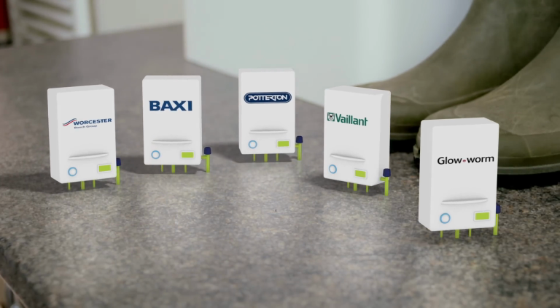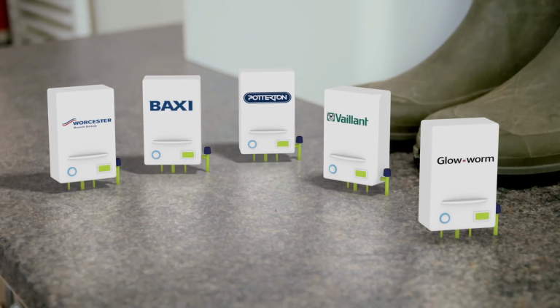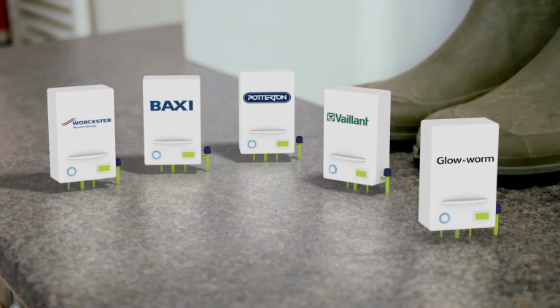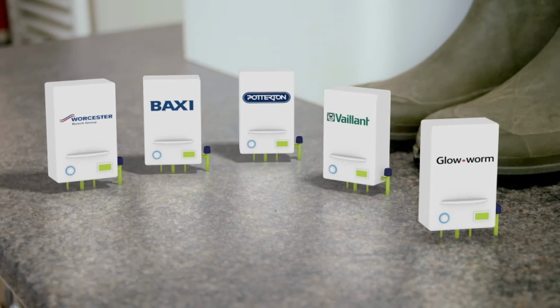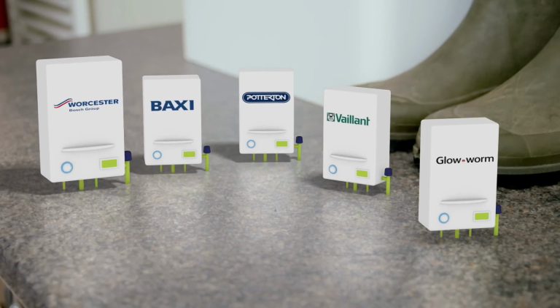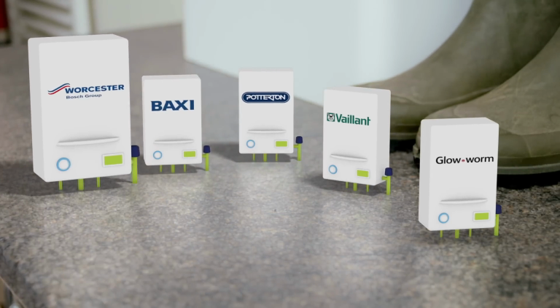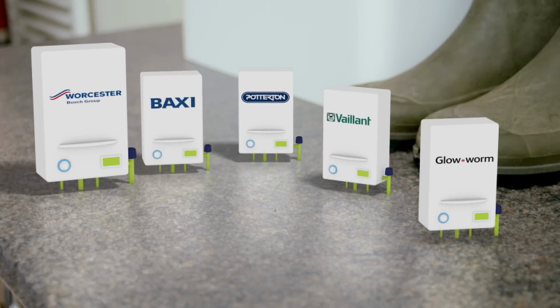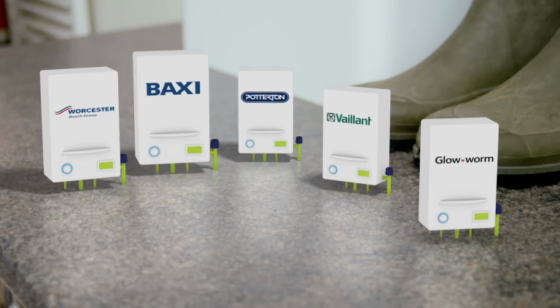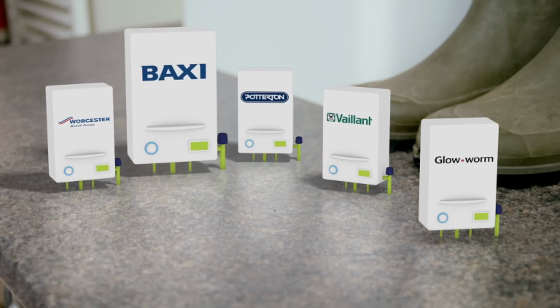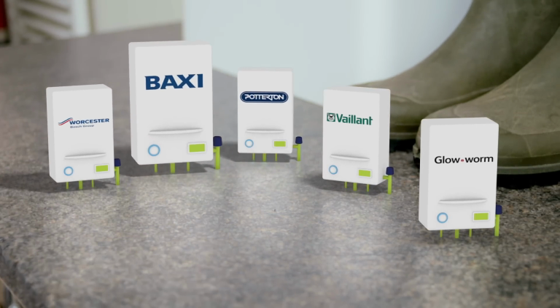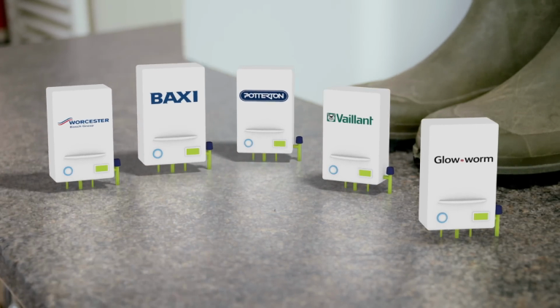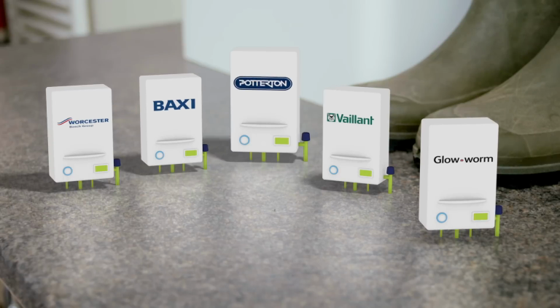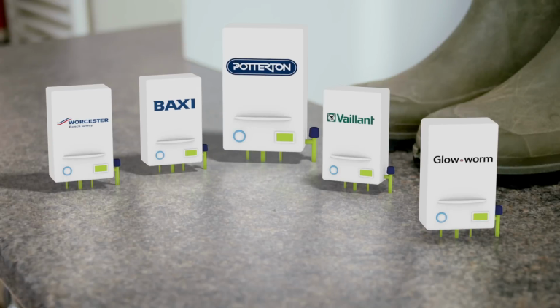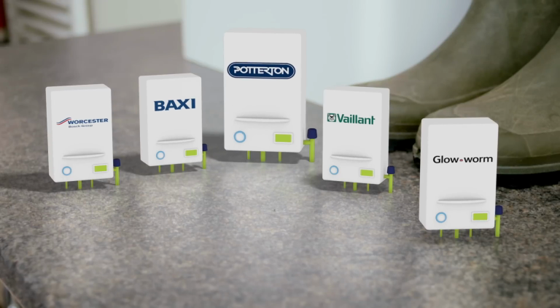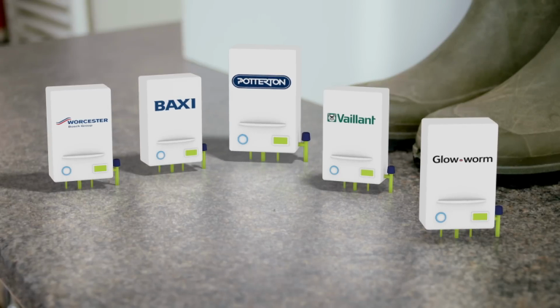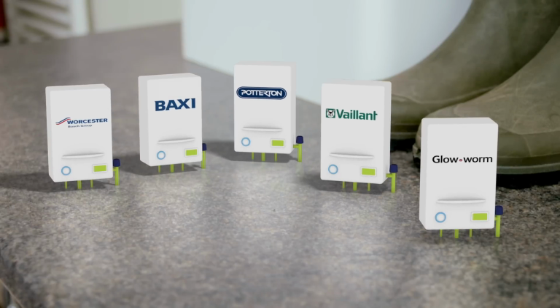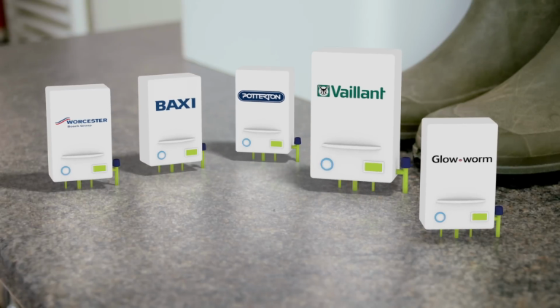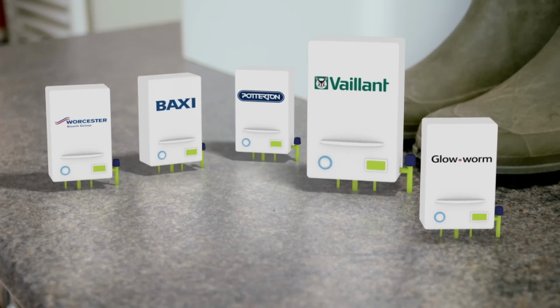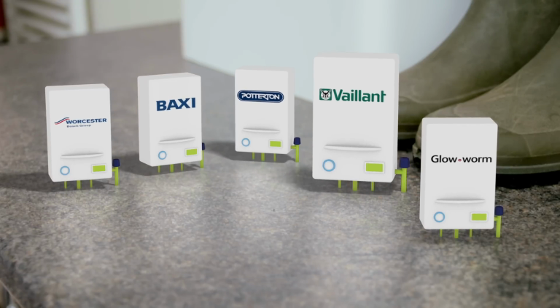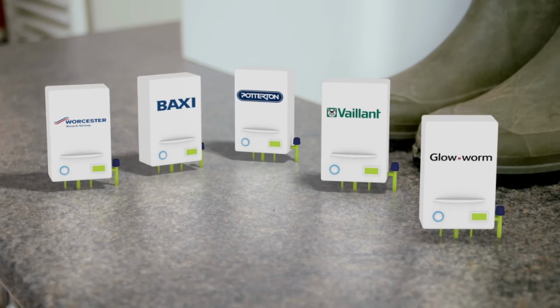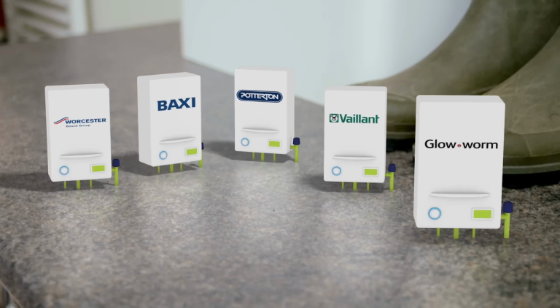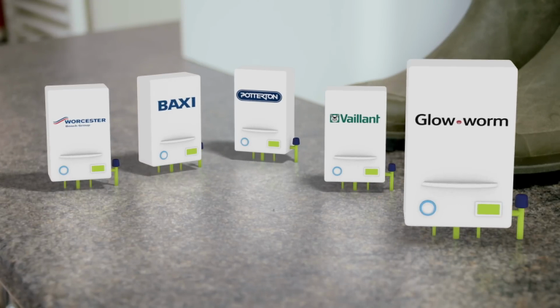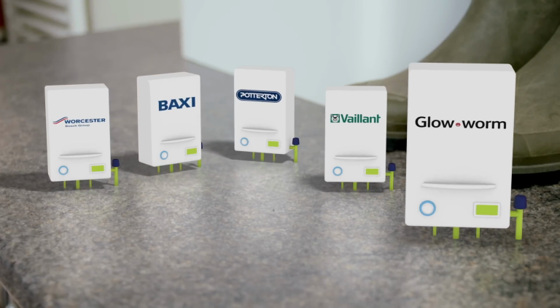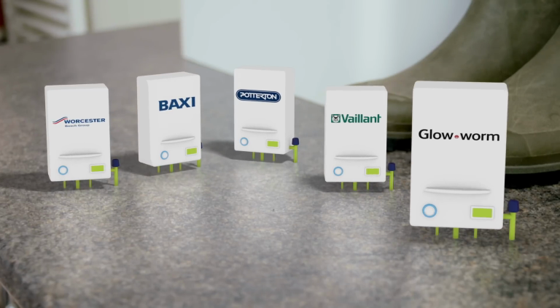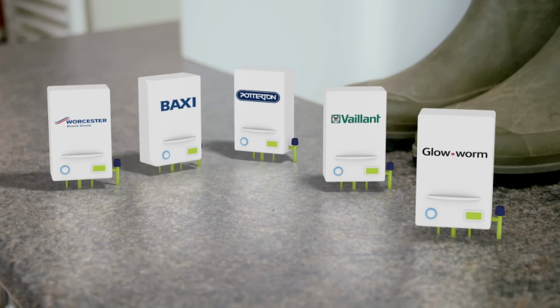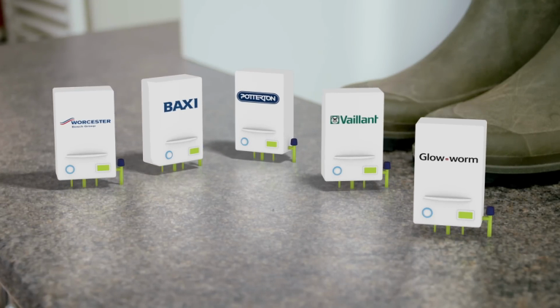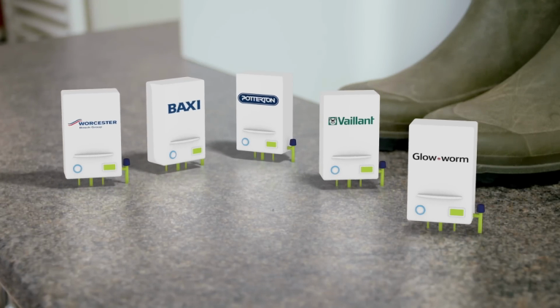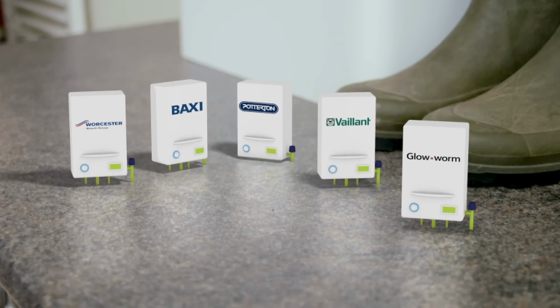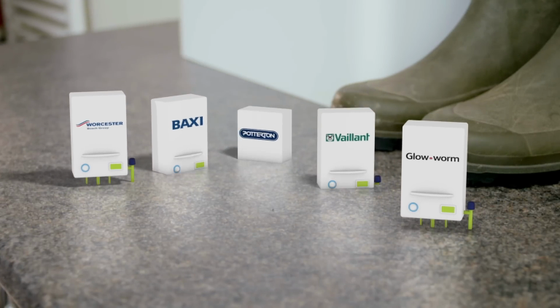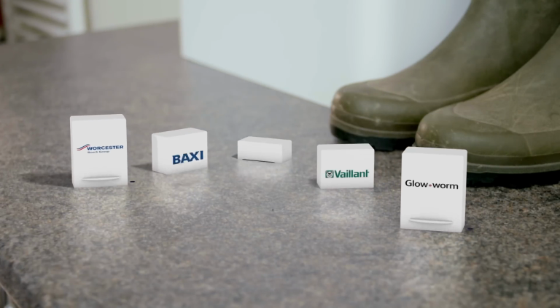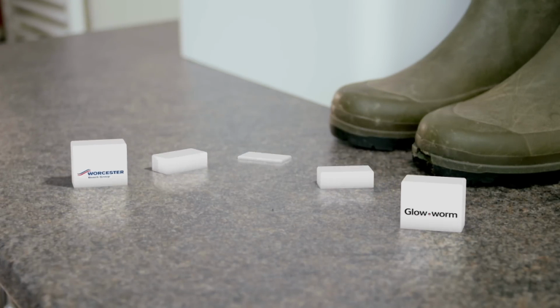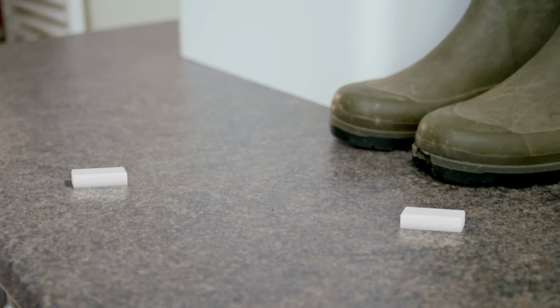We install models from Worcester, Baxi, Potterton, Vaillant and Glowworm.